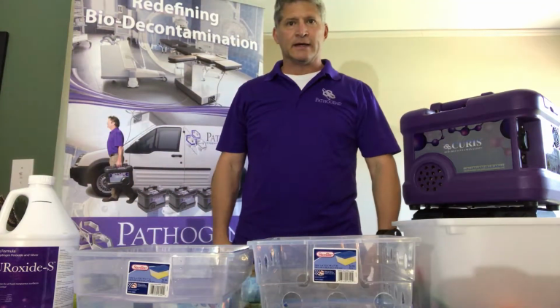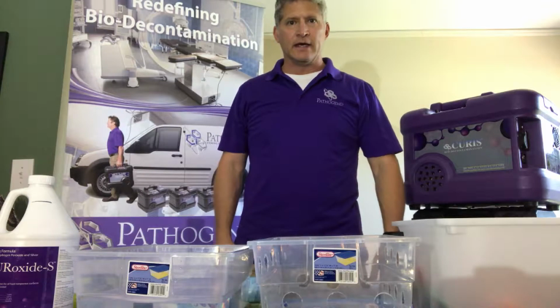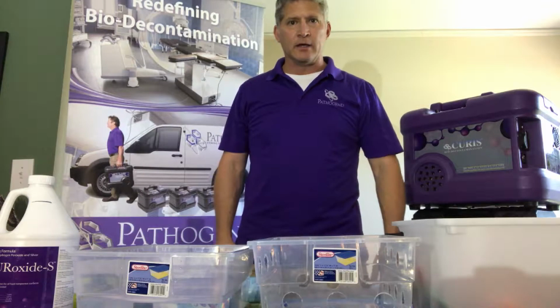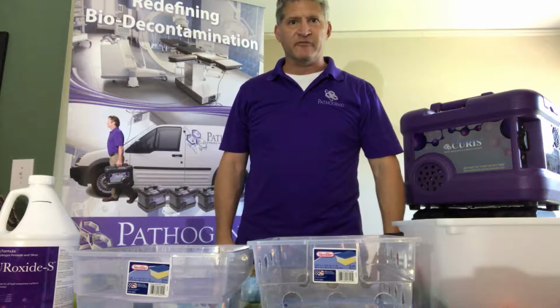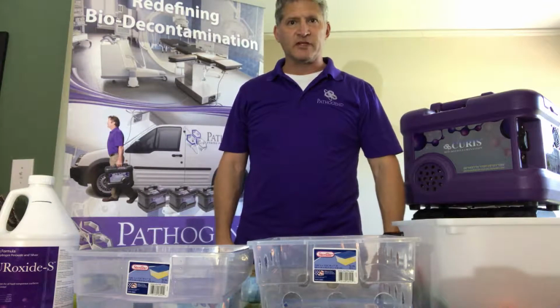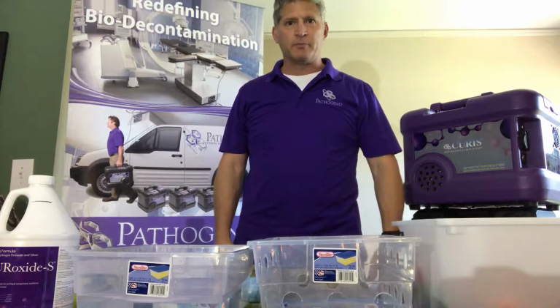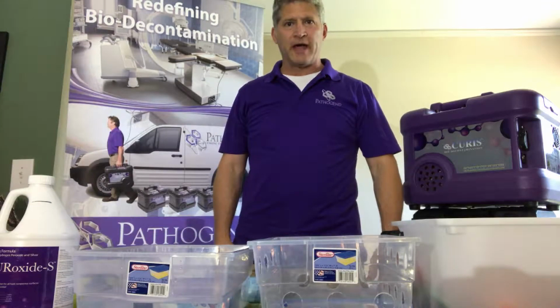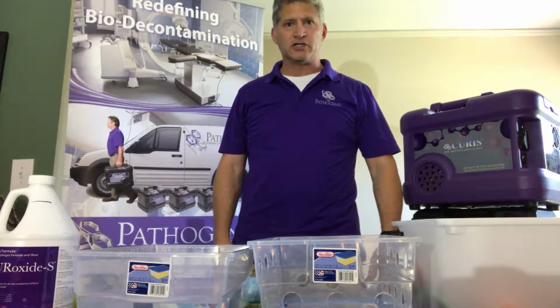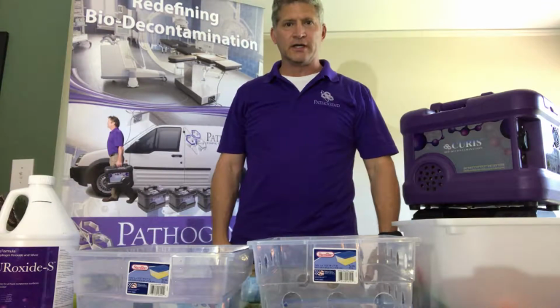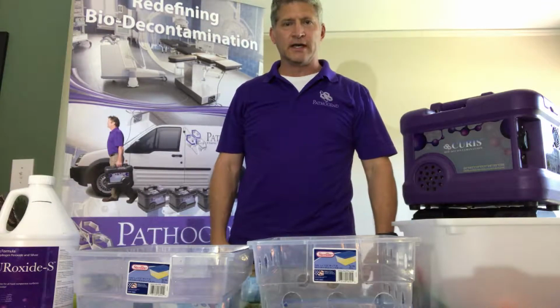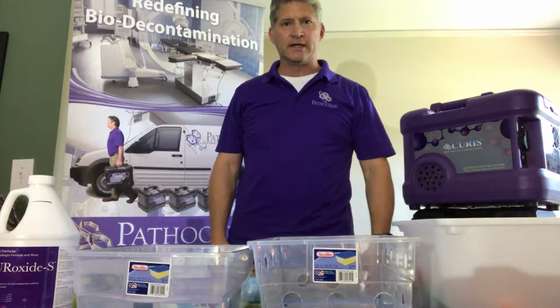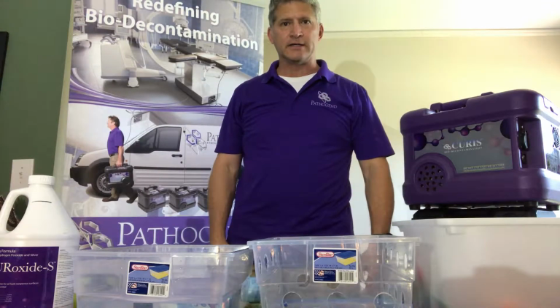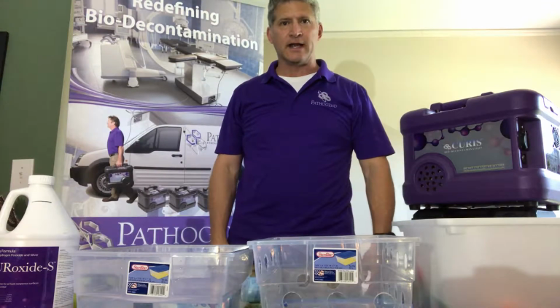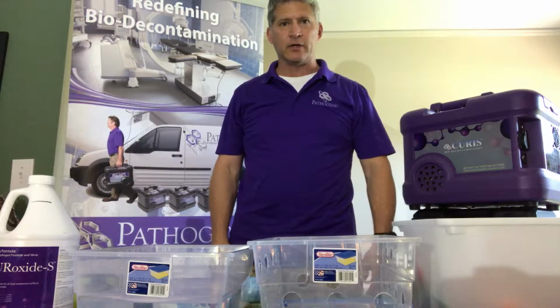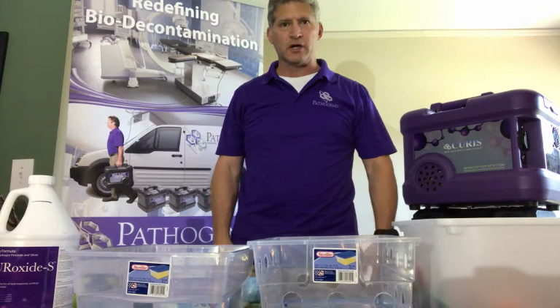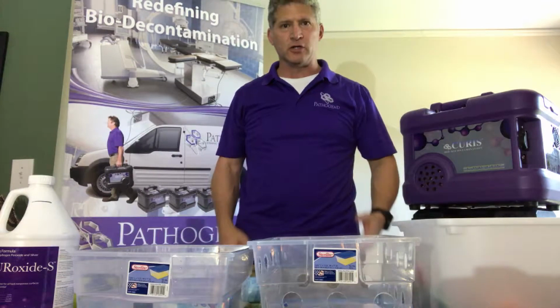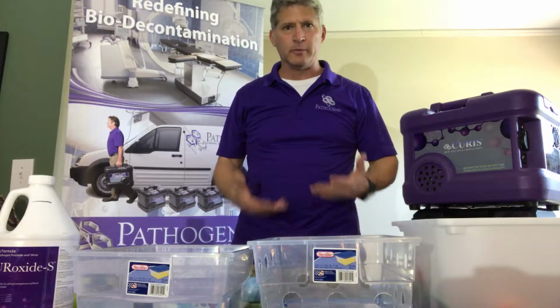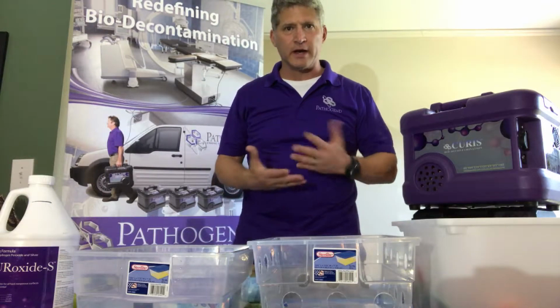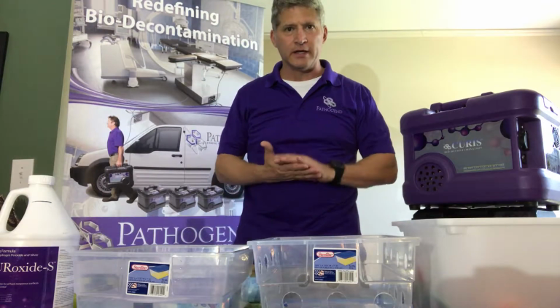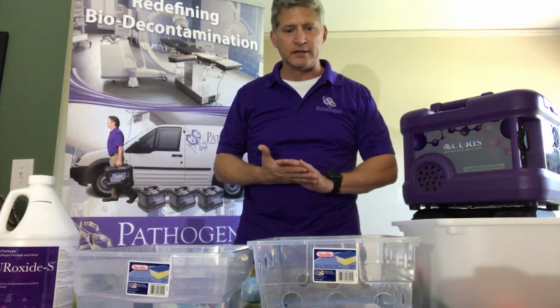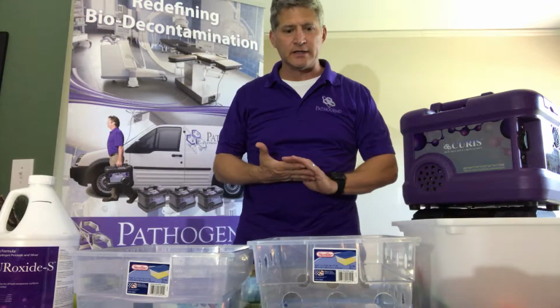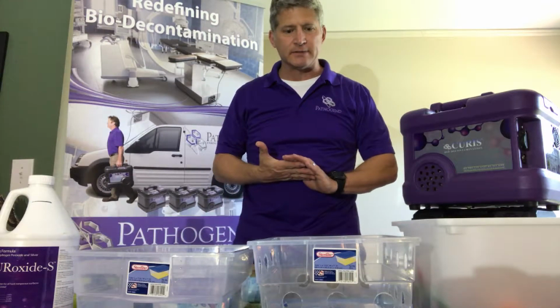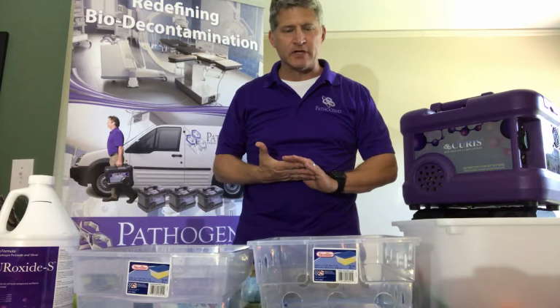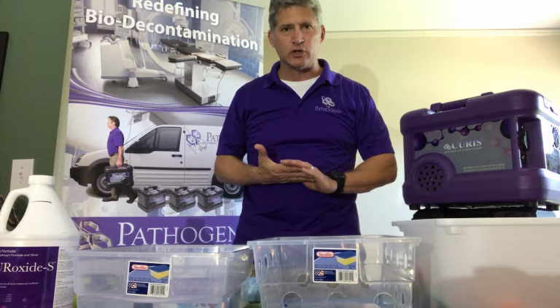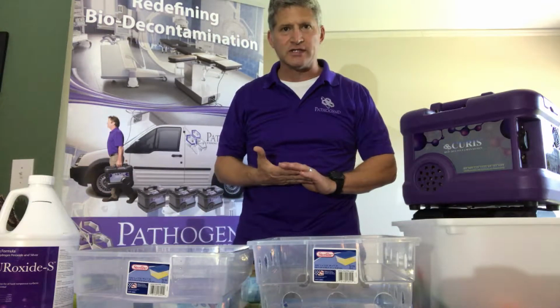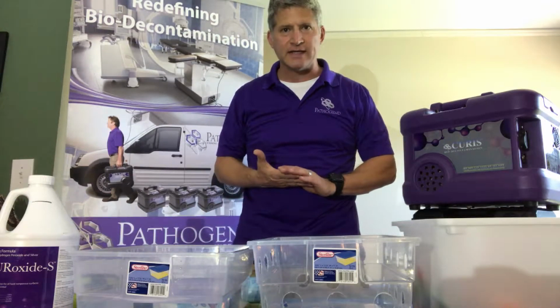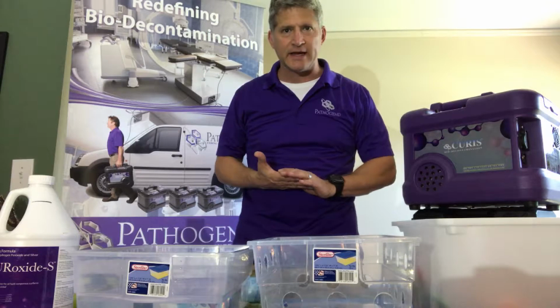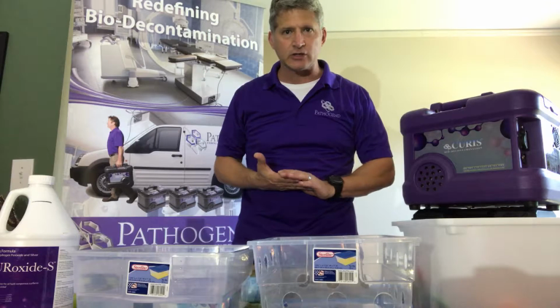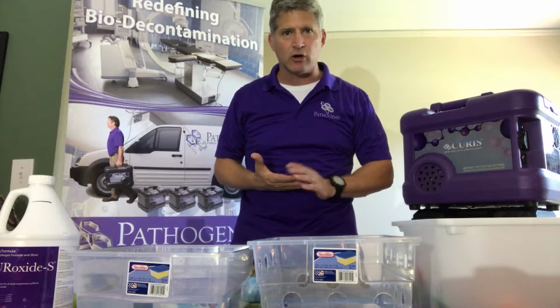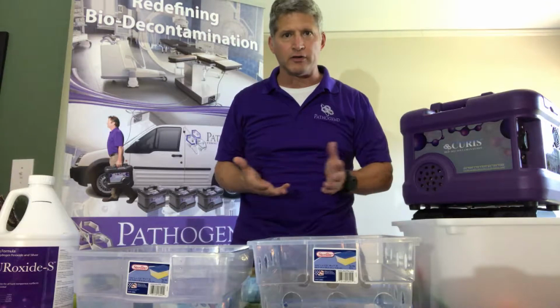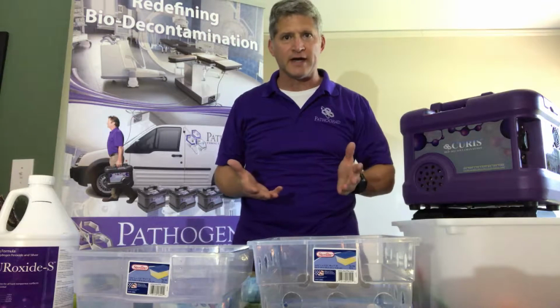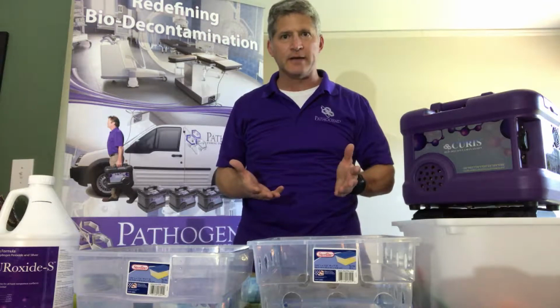I'm Vince with PathGen. Today I want to talk to you about an issue I see at daycares all the time.